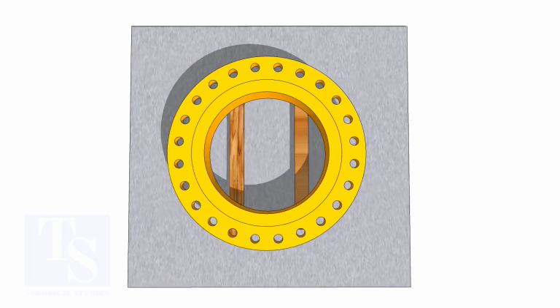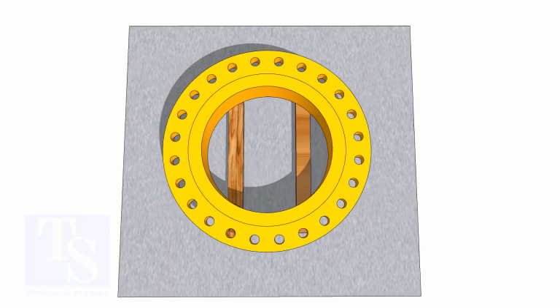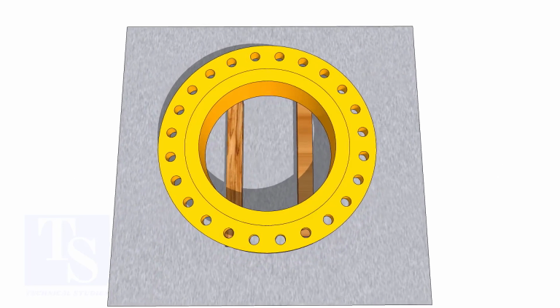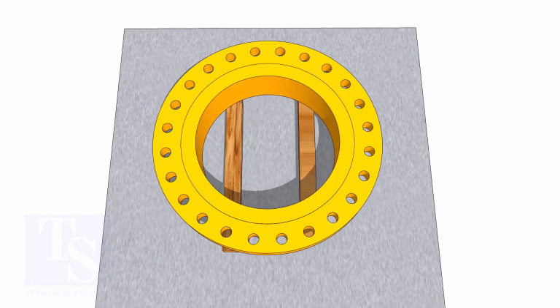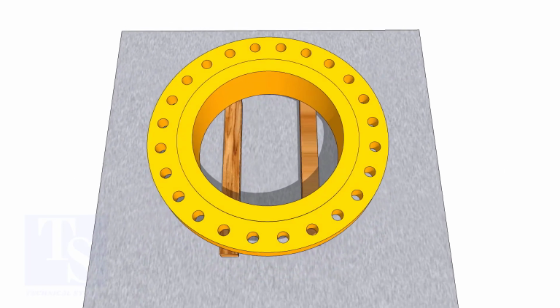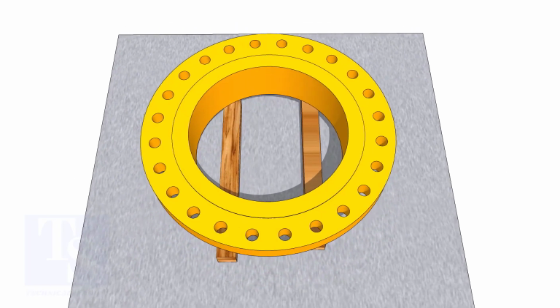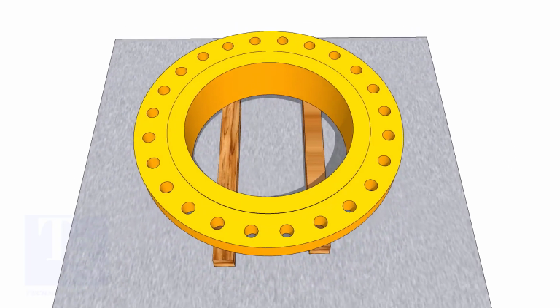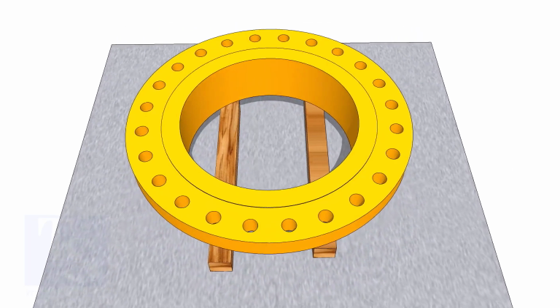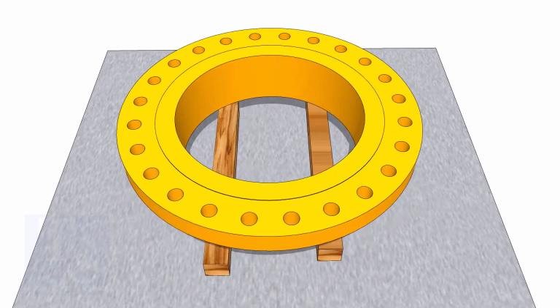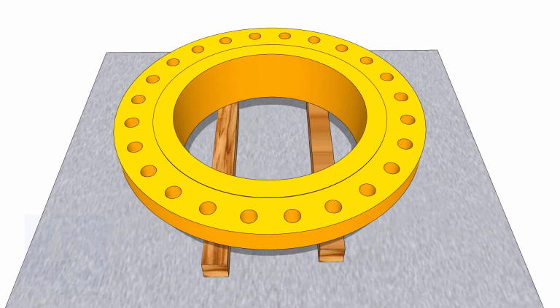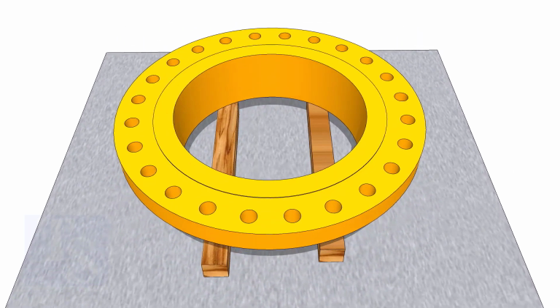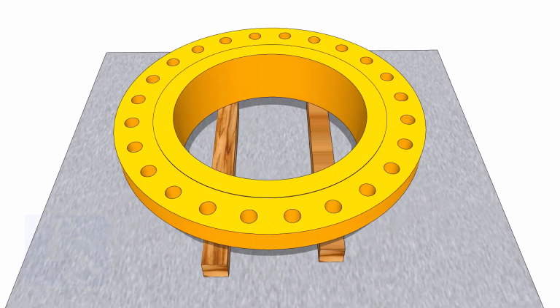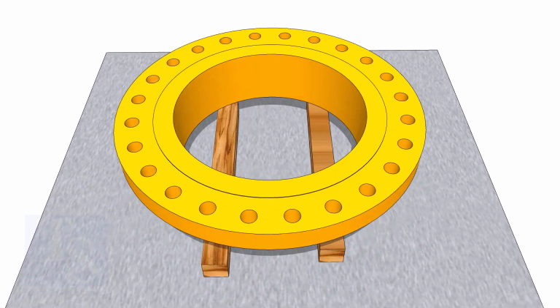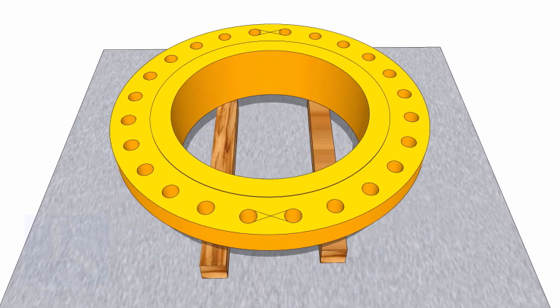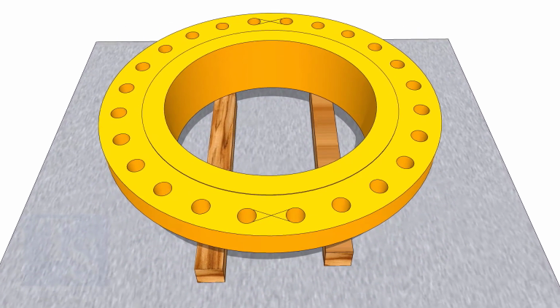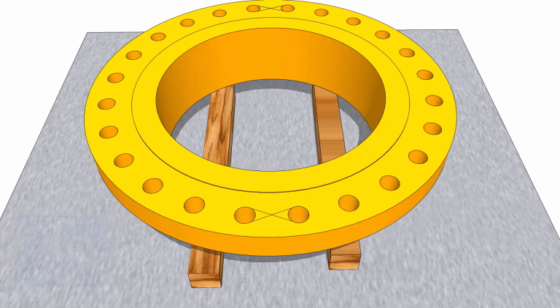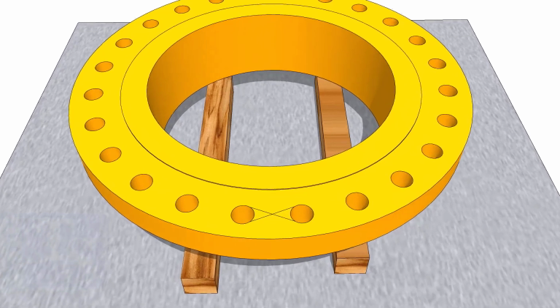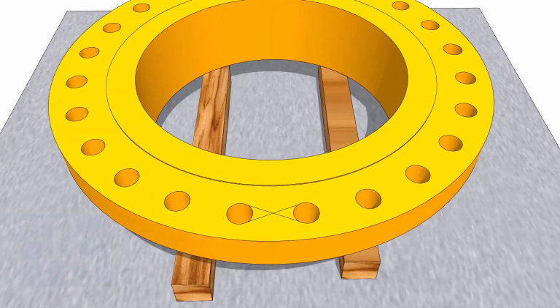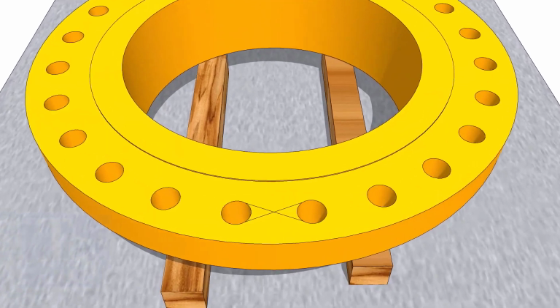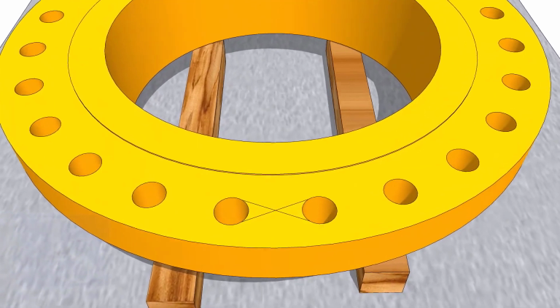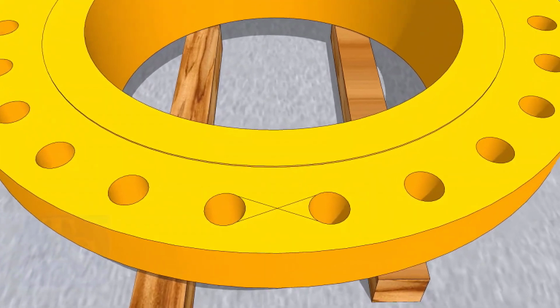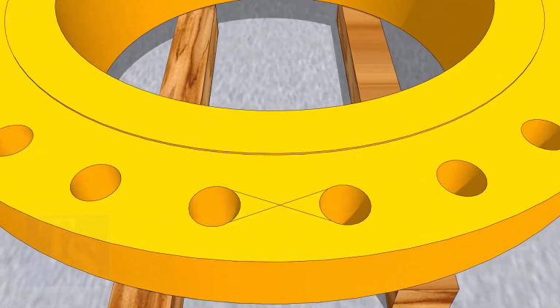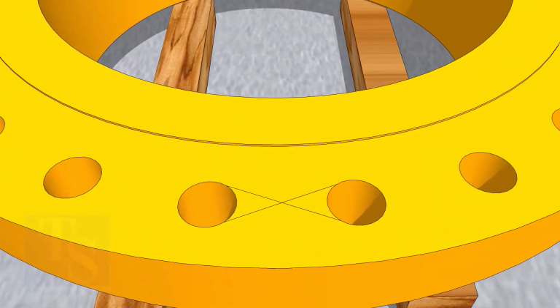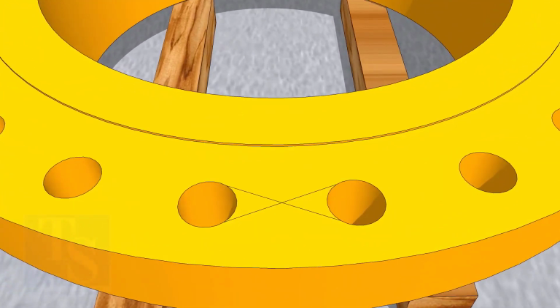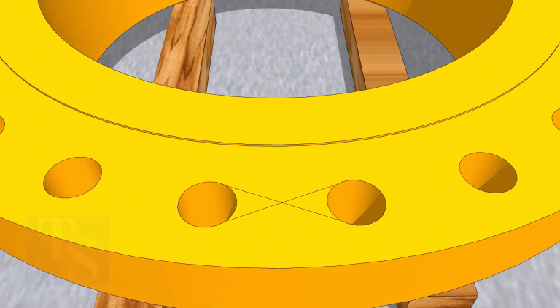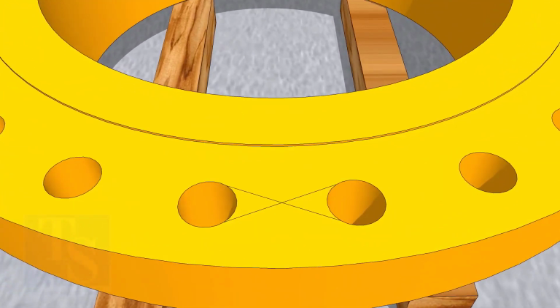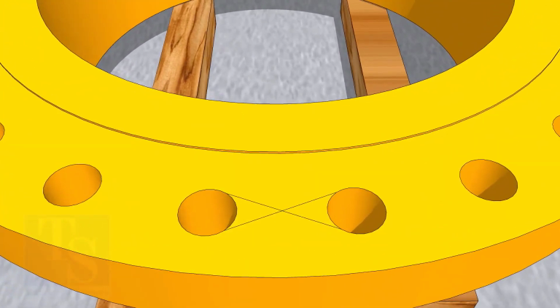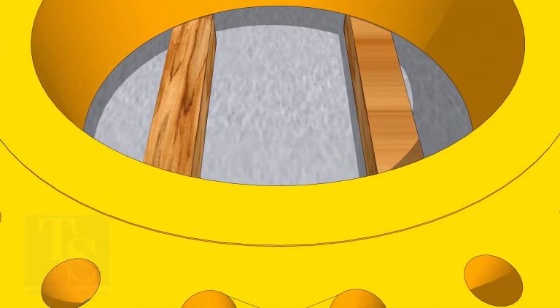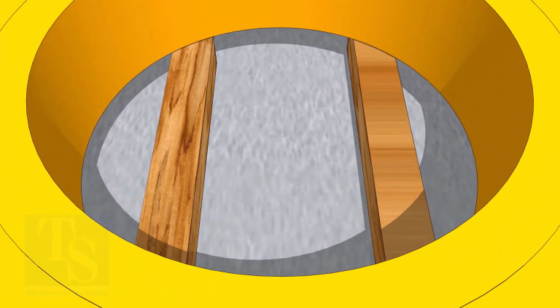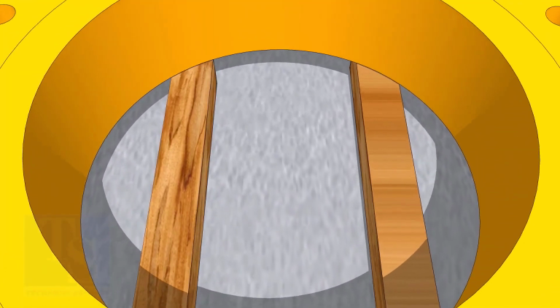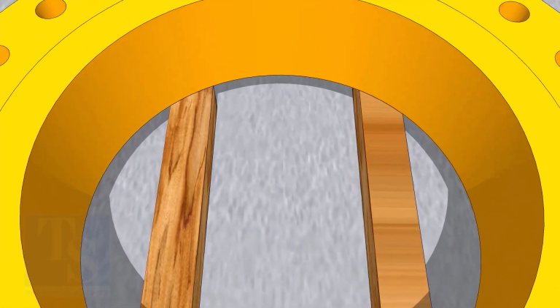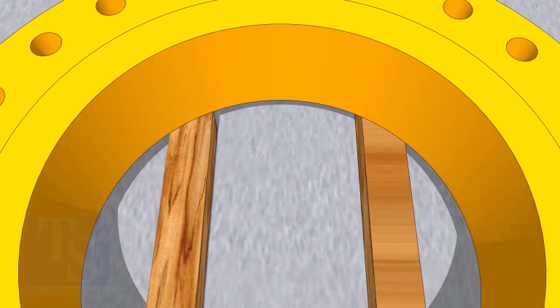In my previous videos, I had shown many times how to mark the center line of a flange. I am showing this again for the new viewers.